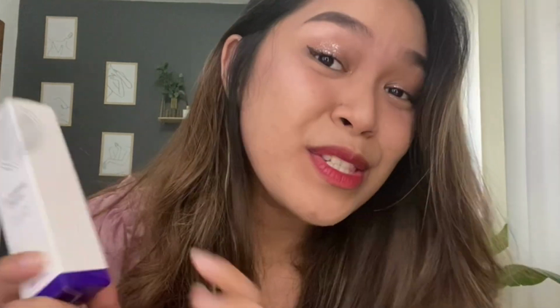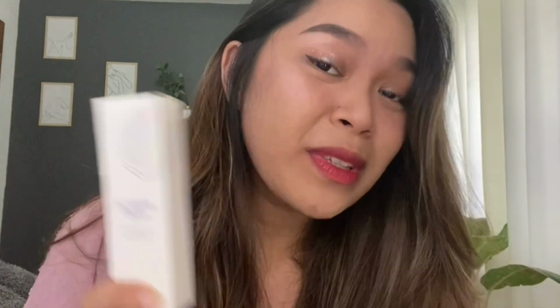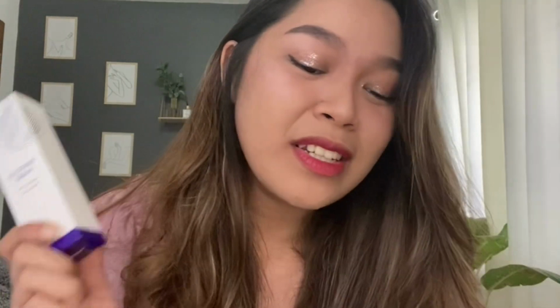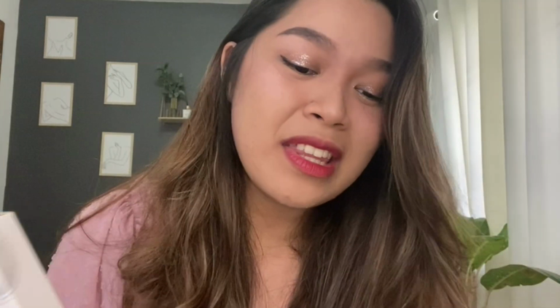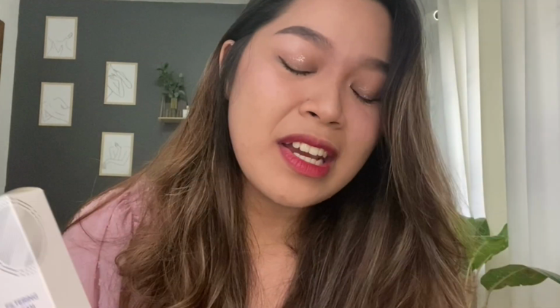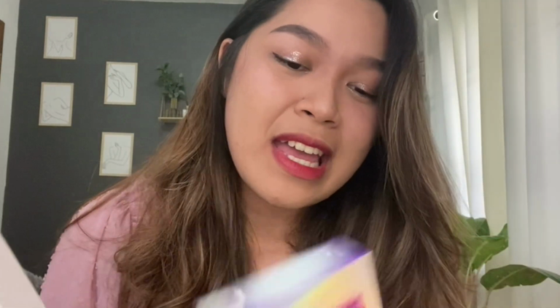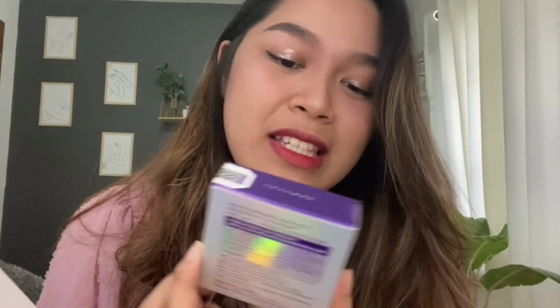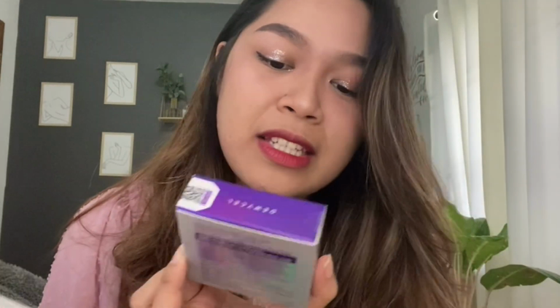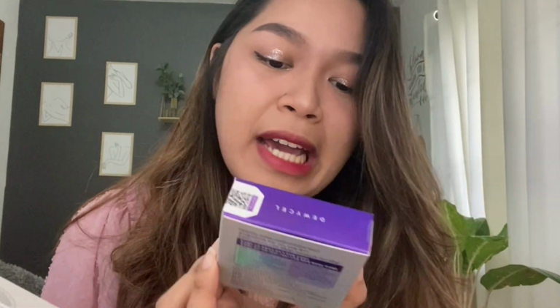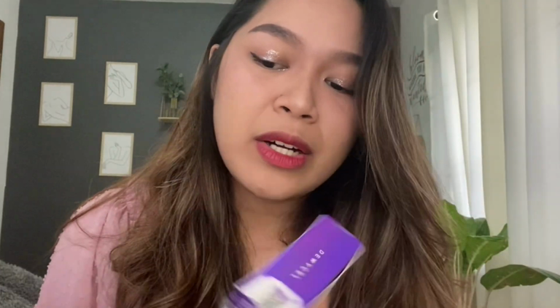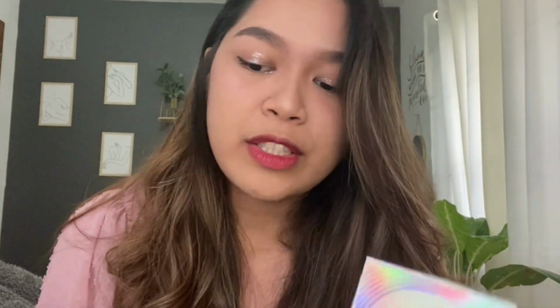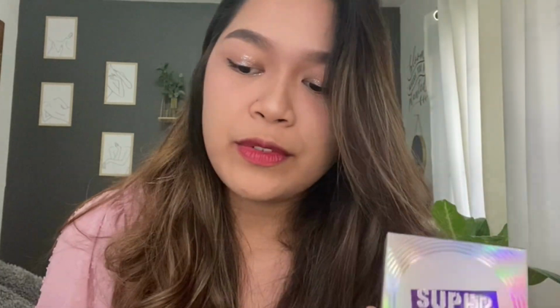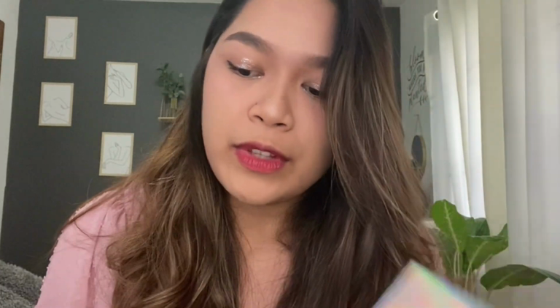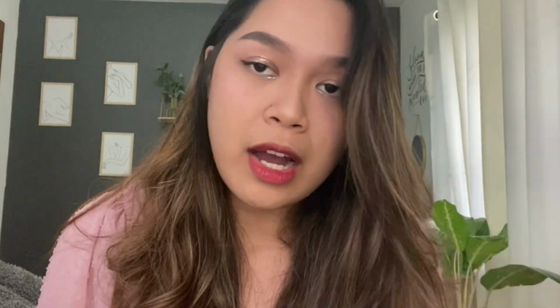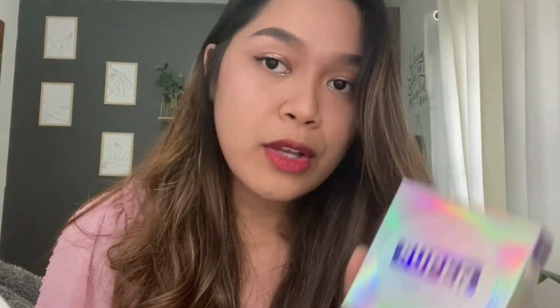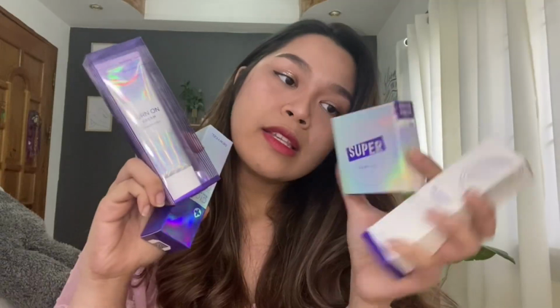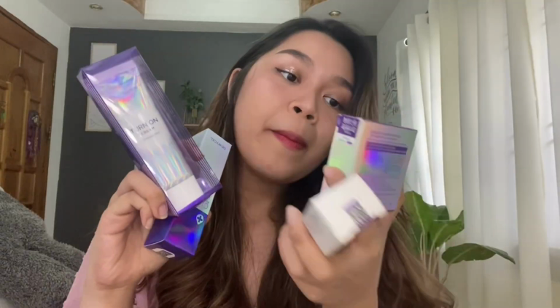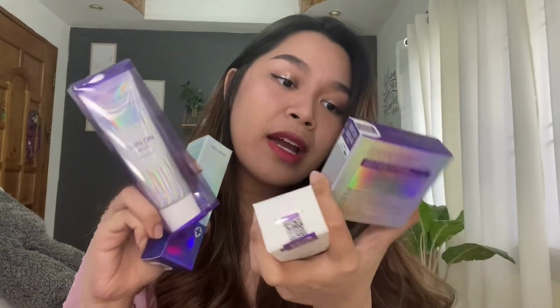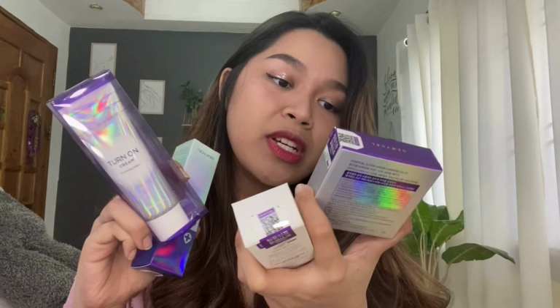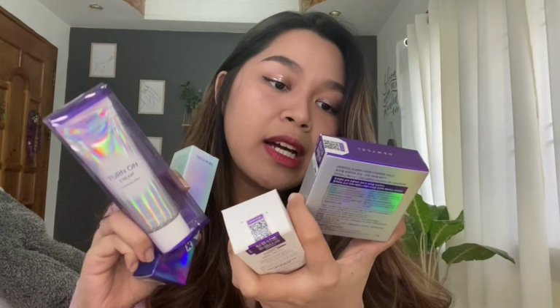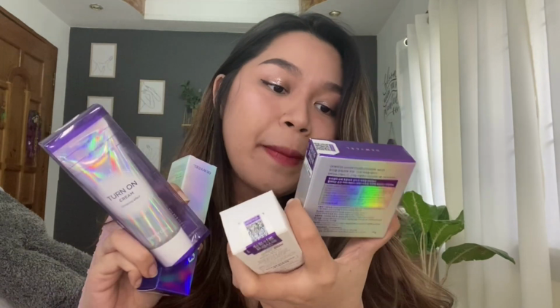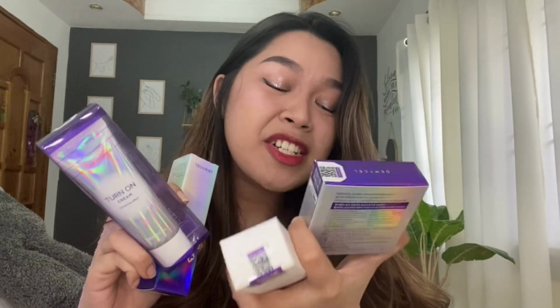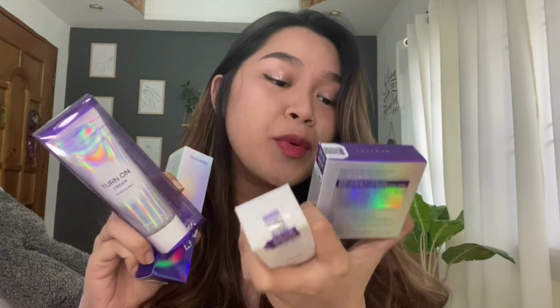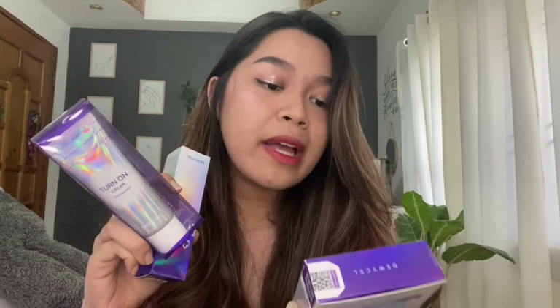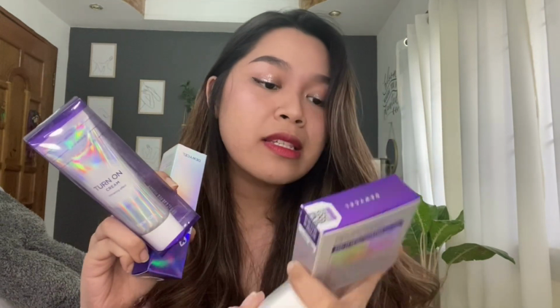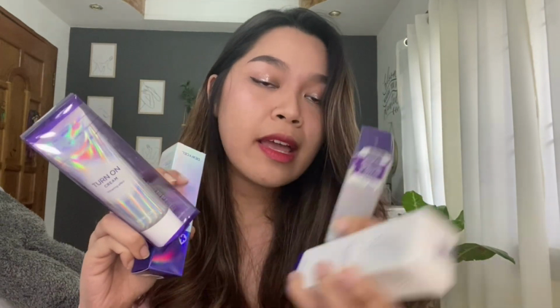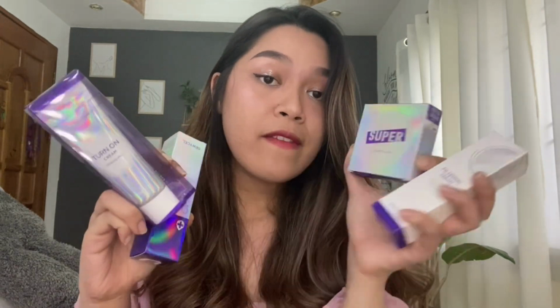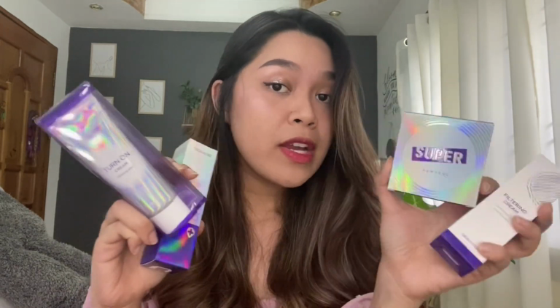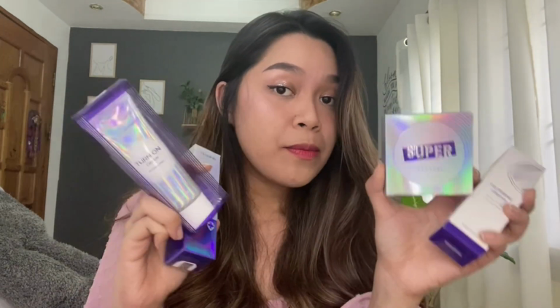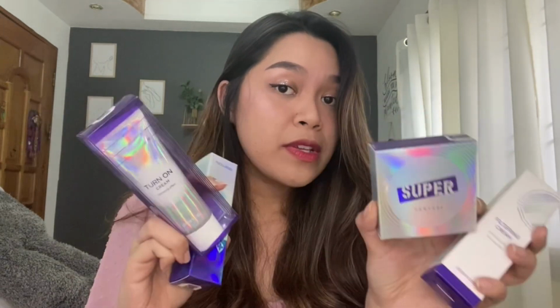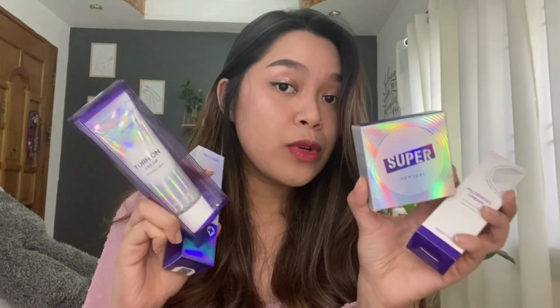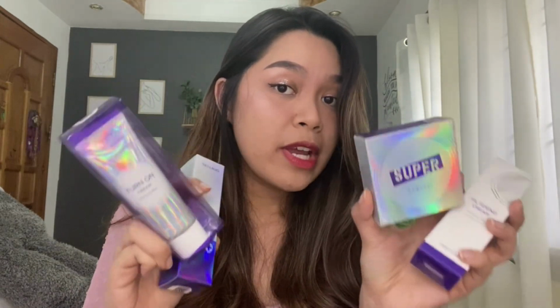Let's do it in another sit-down vlog. Packaging-wise, I am very impressed already.